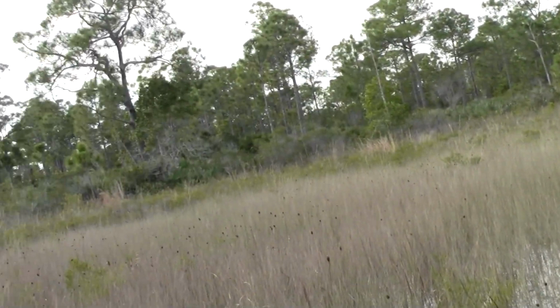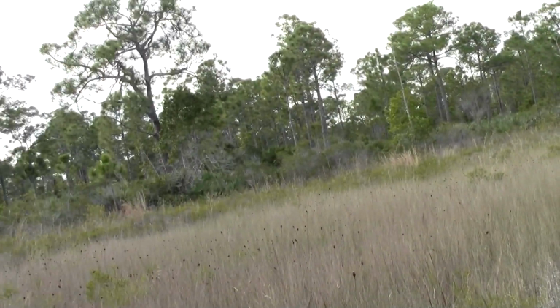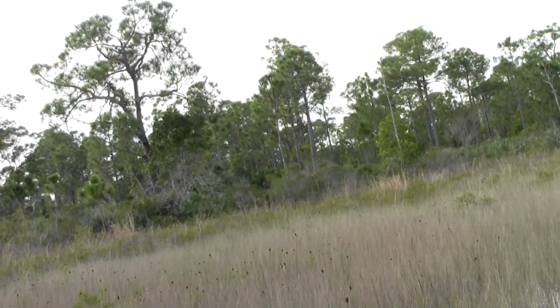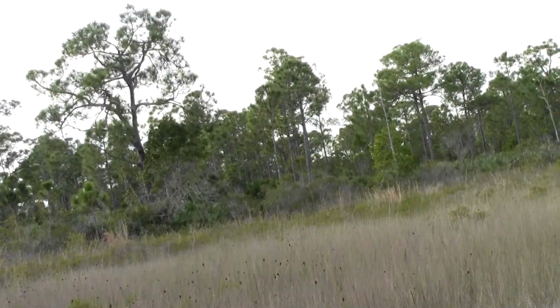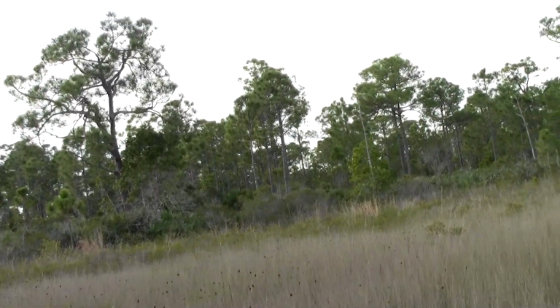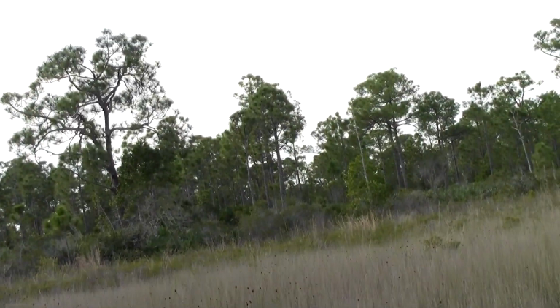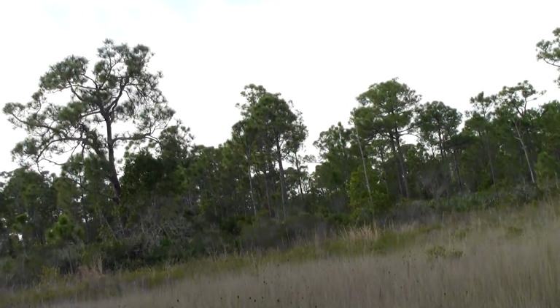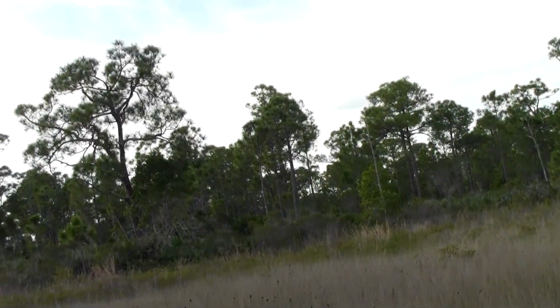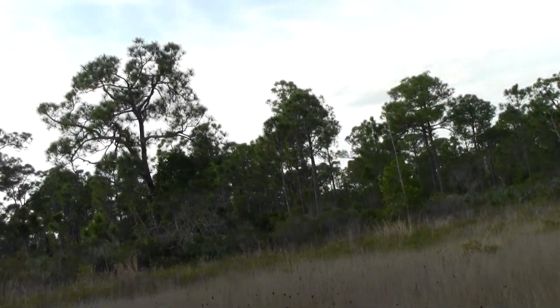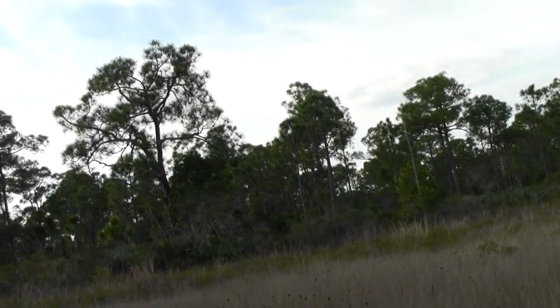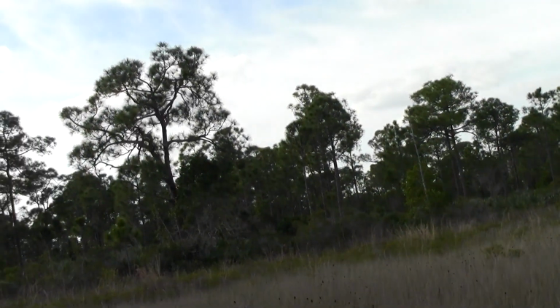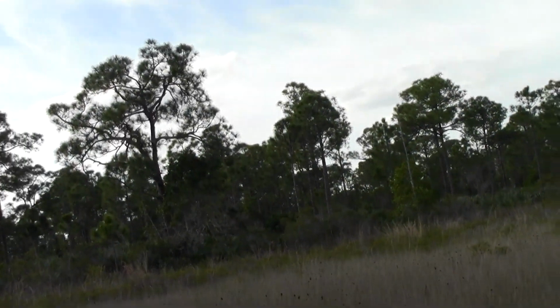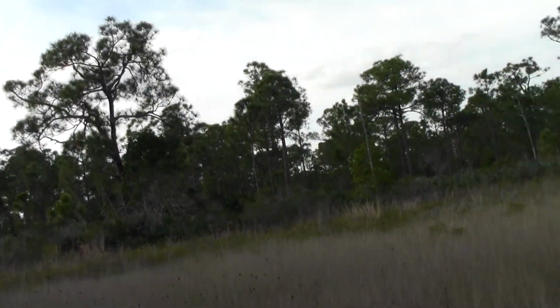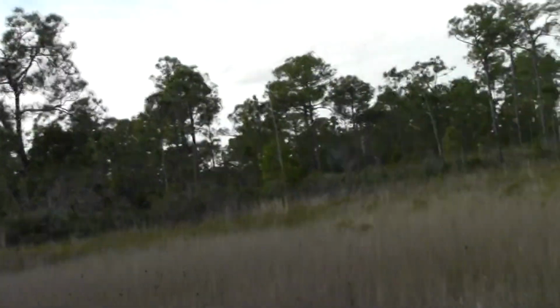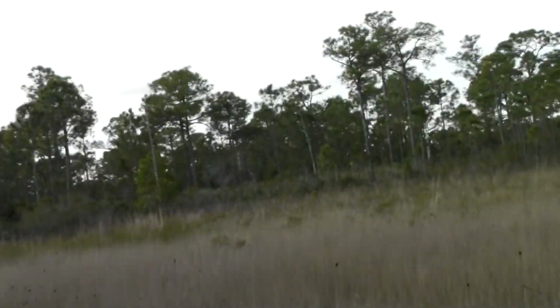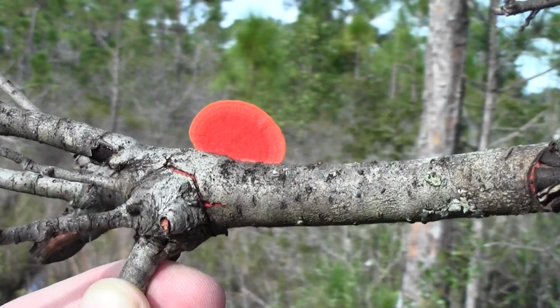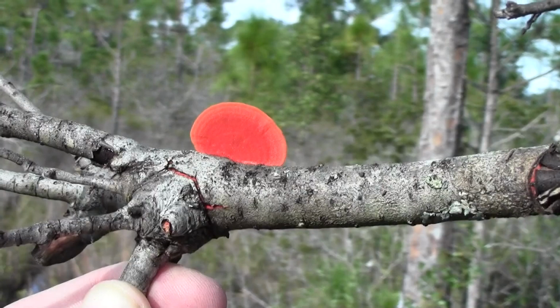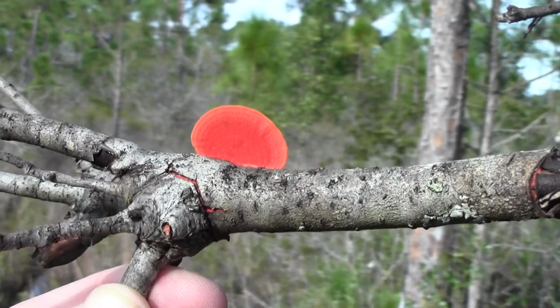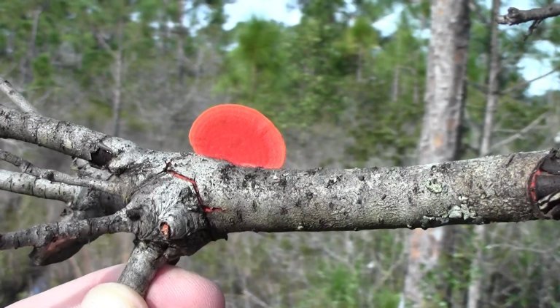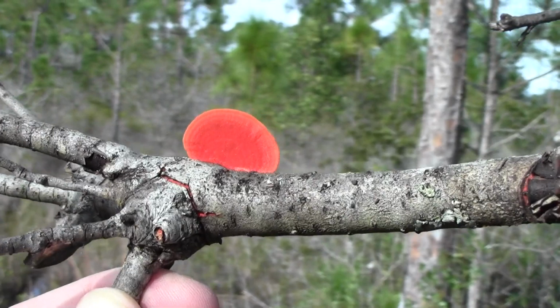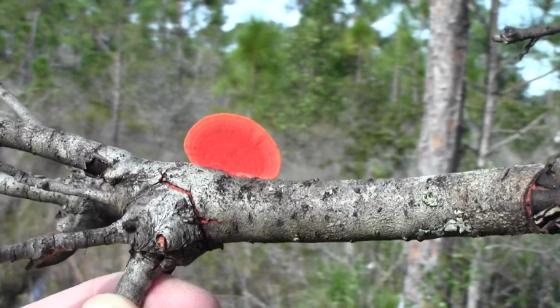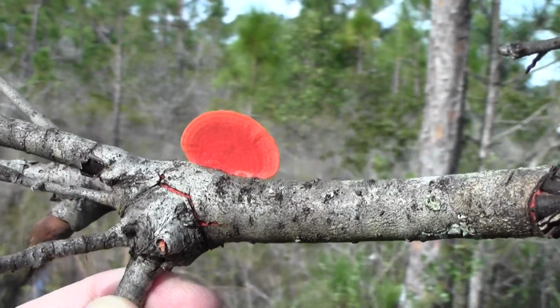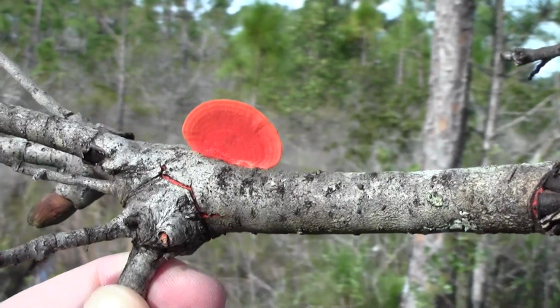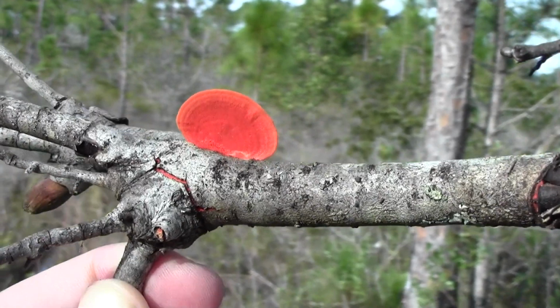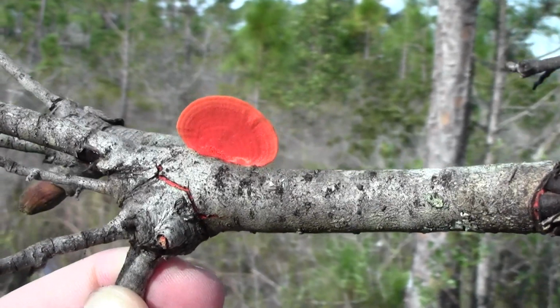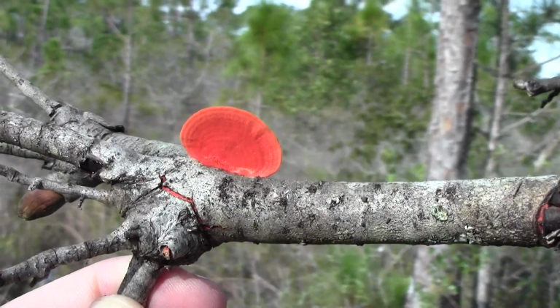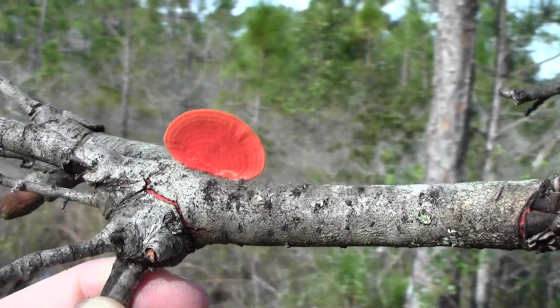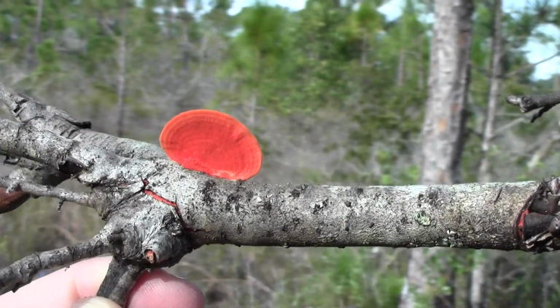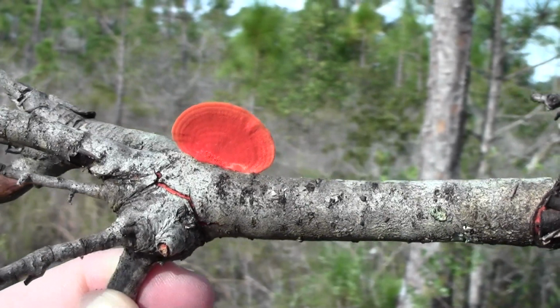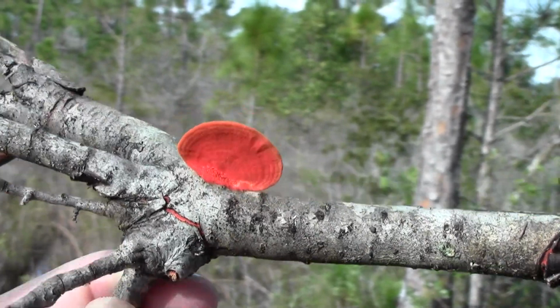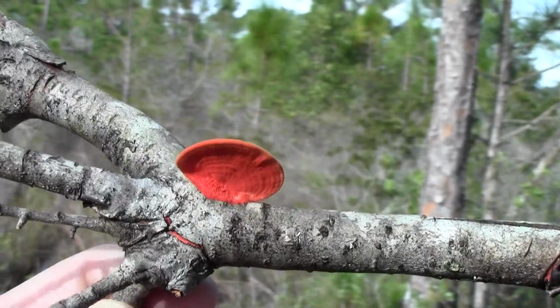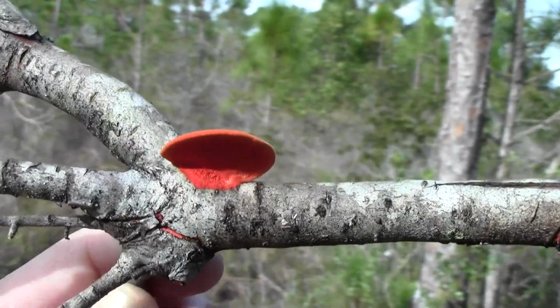Growing in the barren lands — look at the color of this thing! Holy crap.